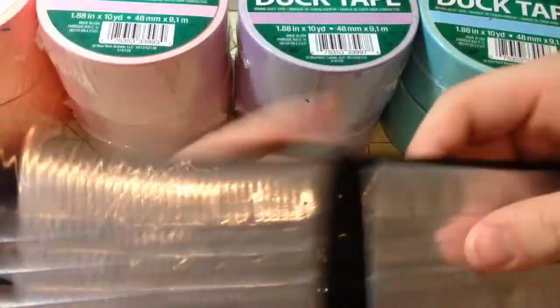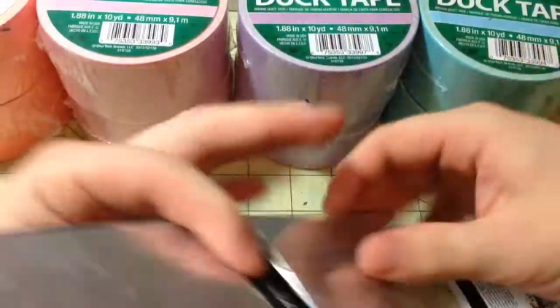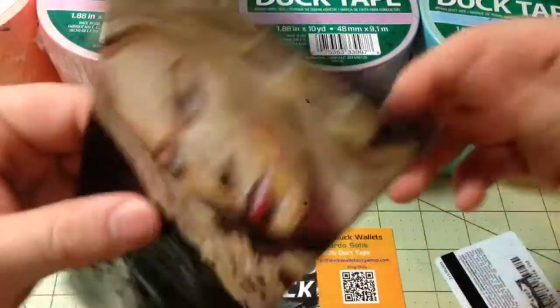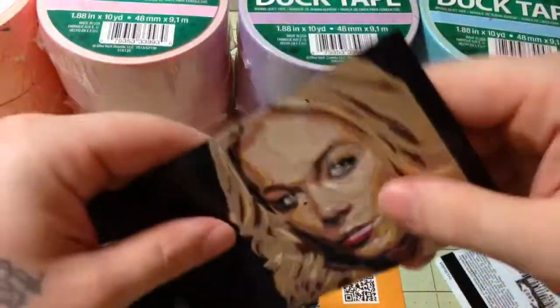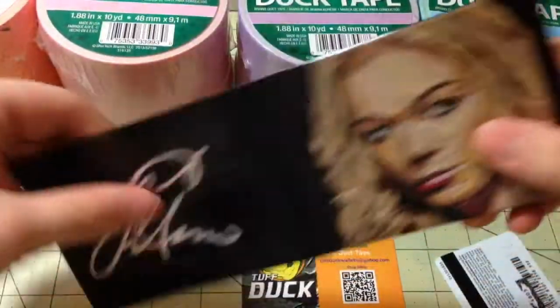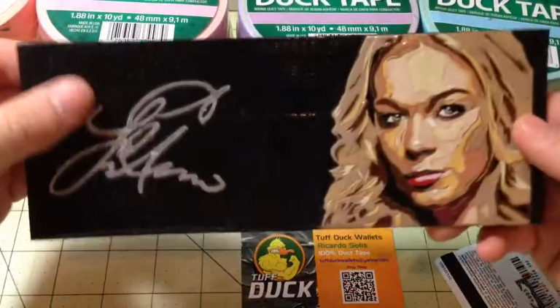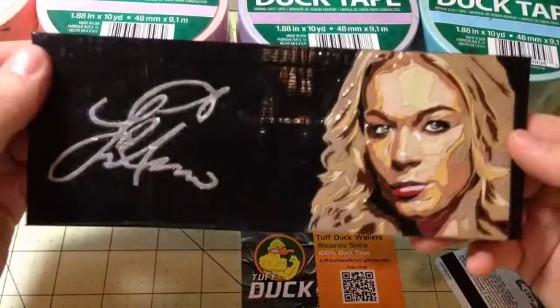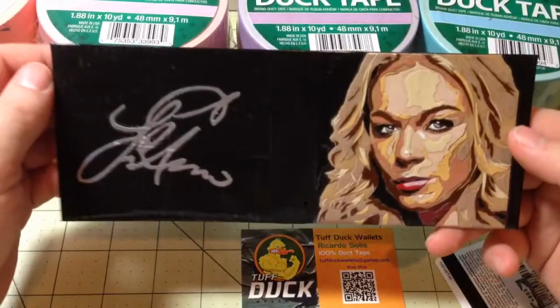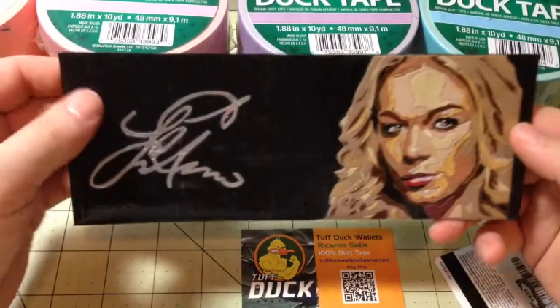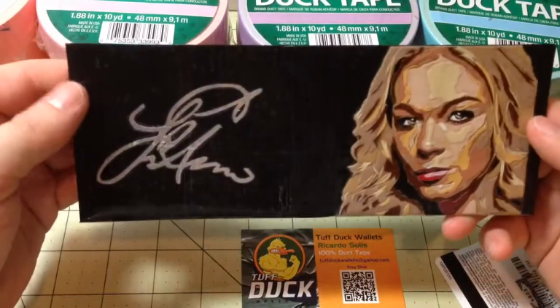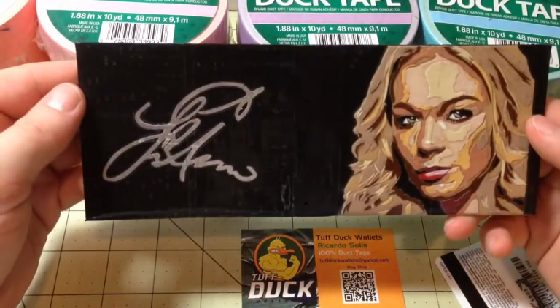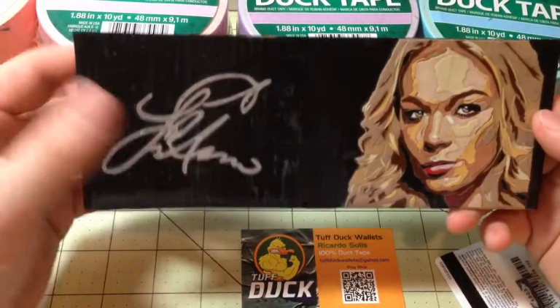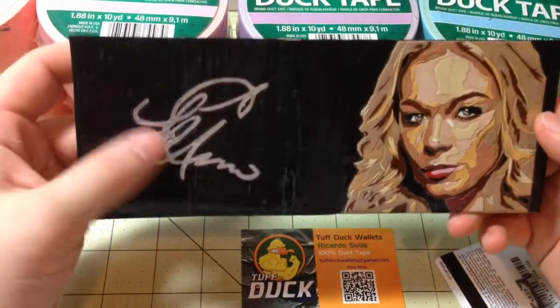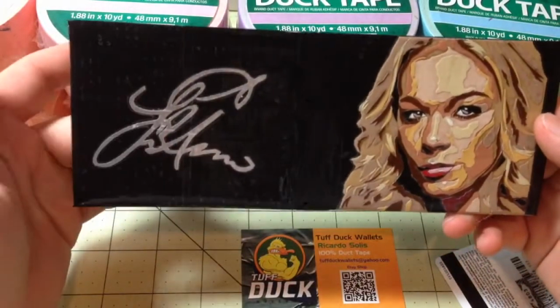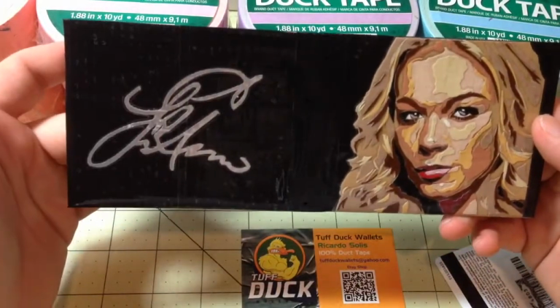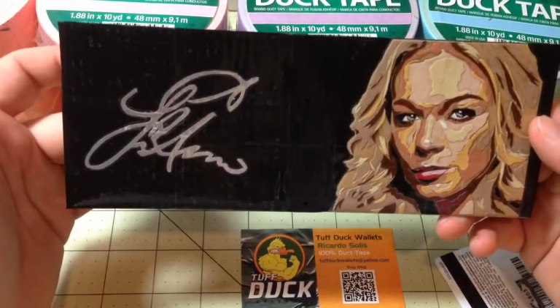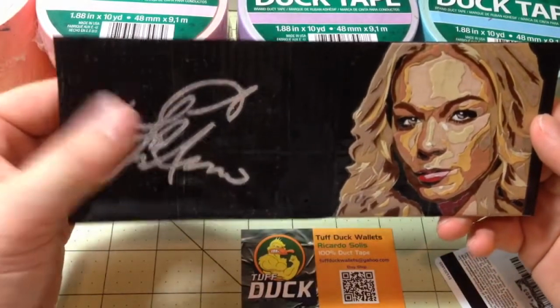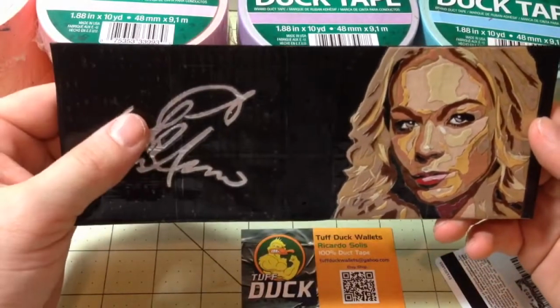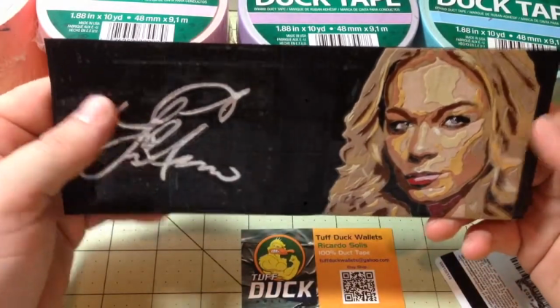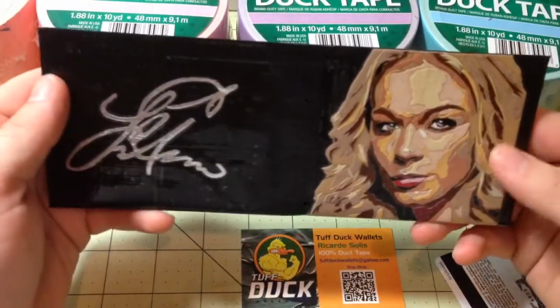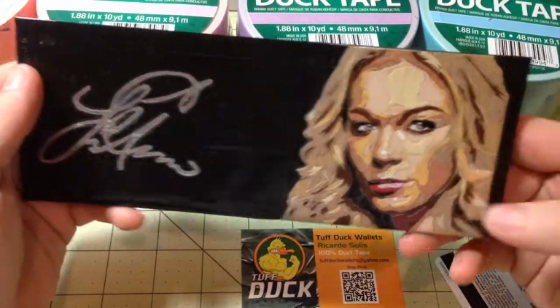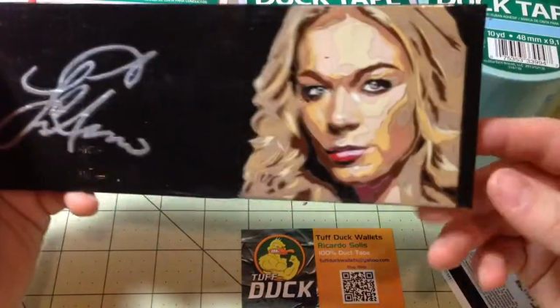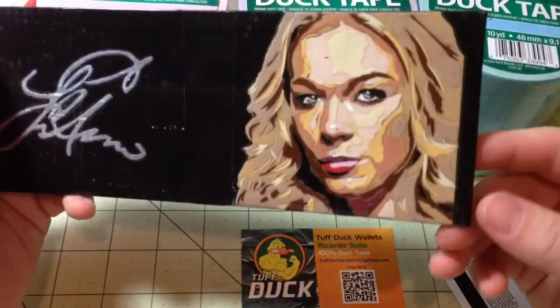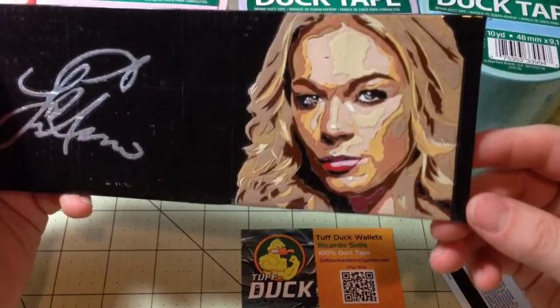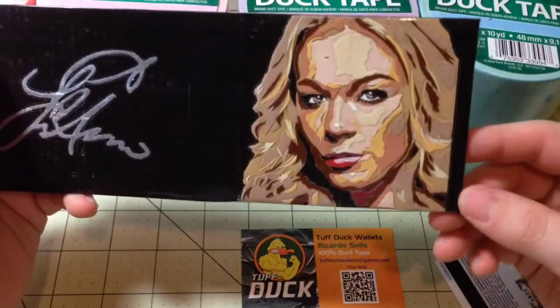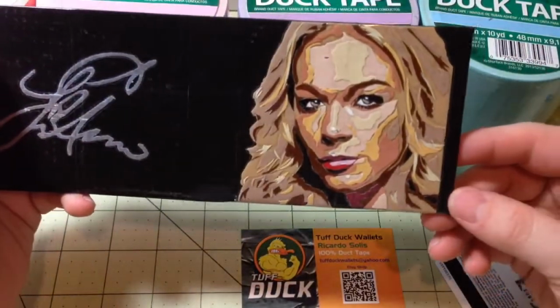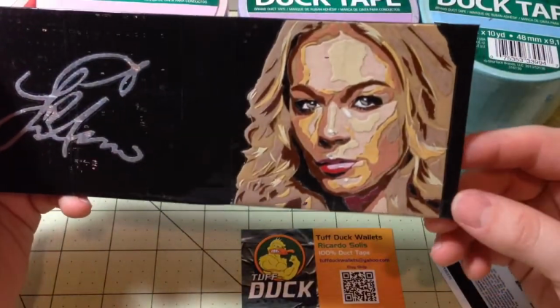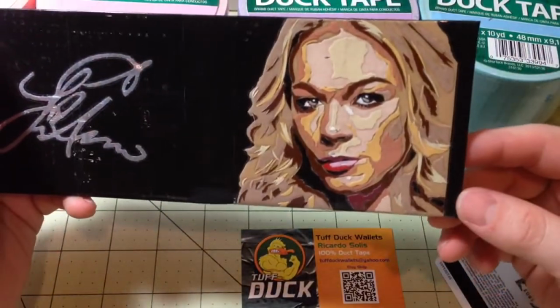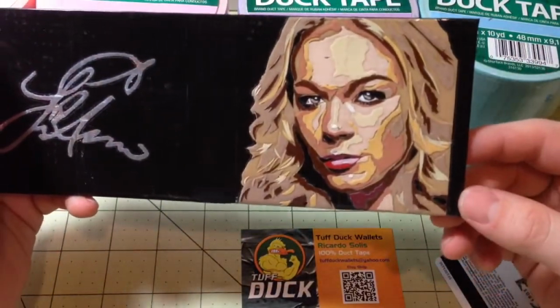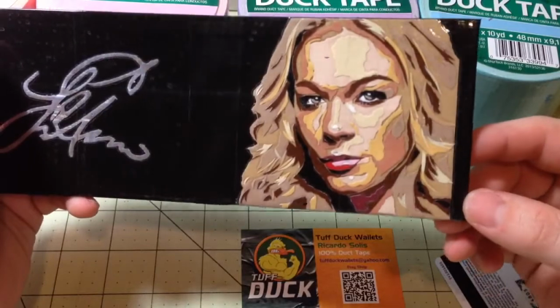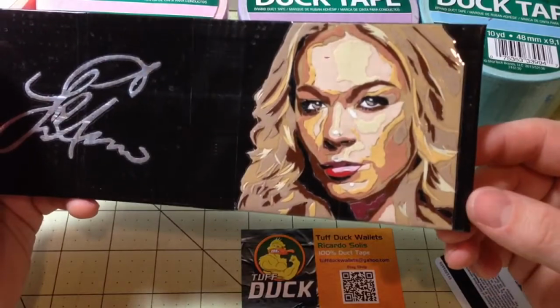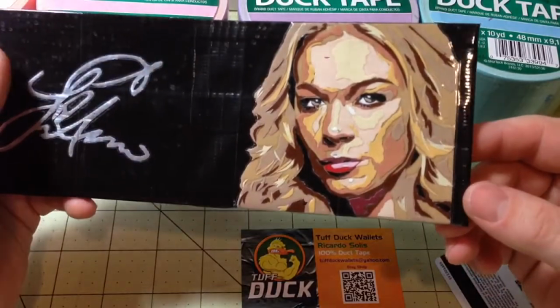And then as for the front, like I said it's Leanne Rimes — here's her signature on one side and then of course the portrait of Leanne Rimes on the other.